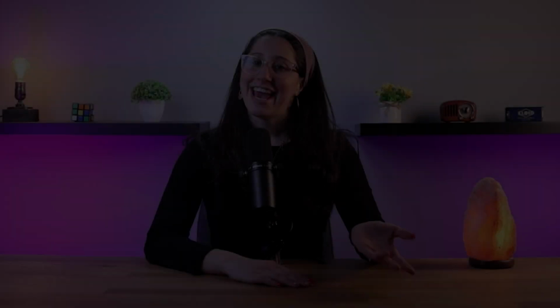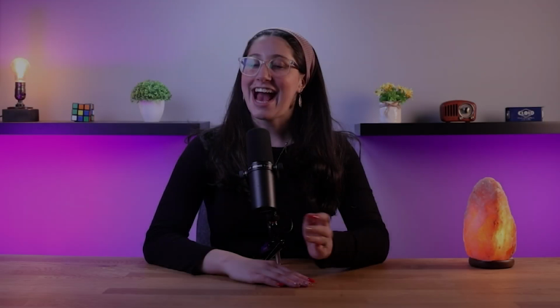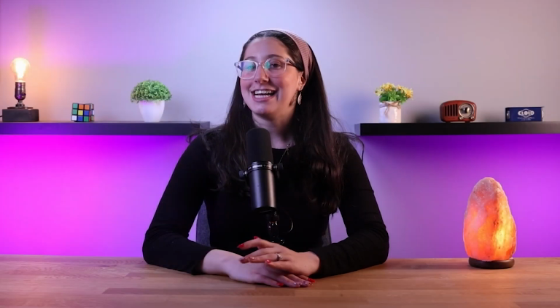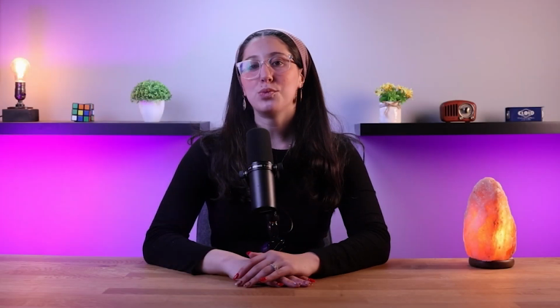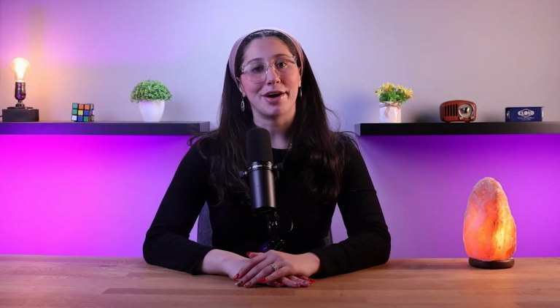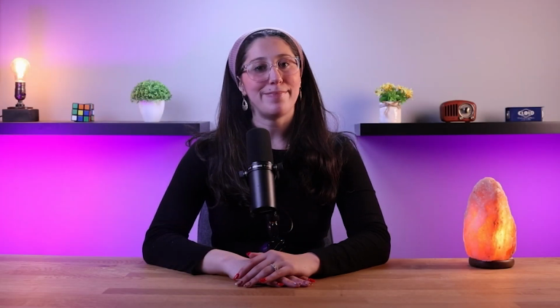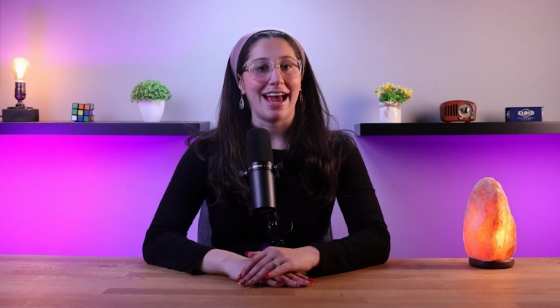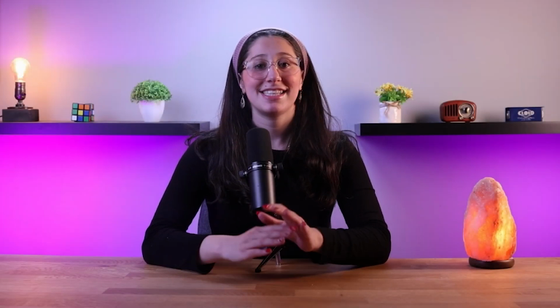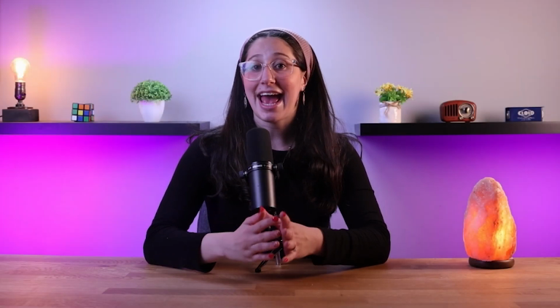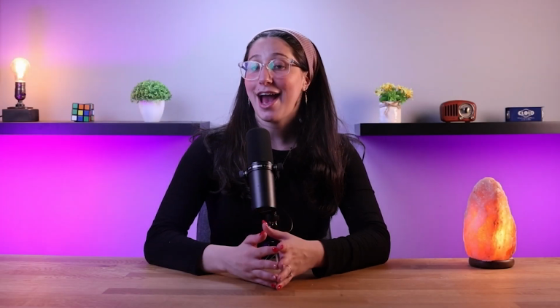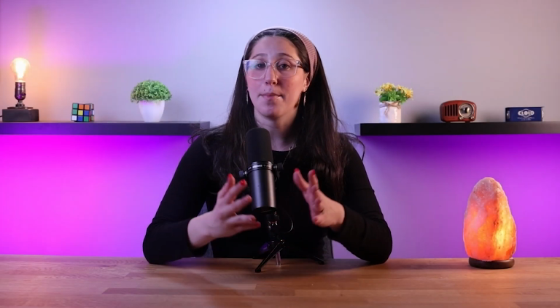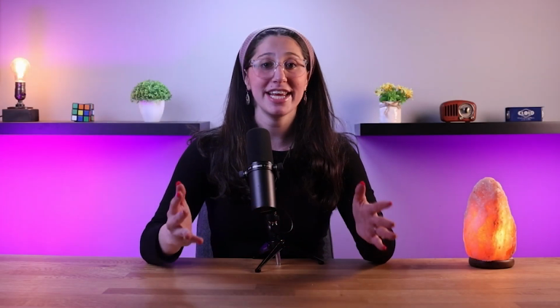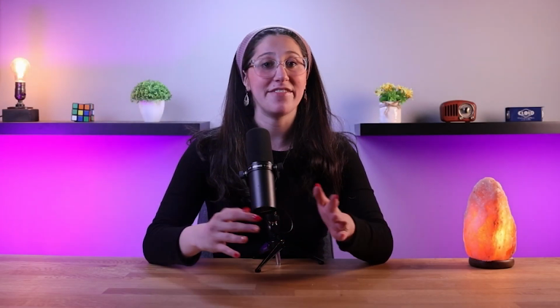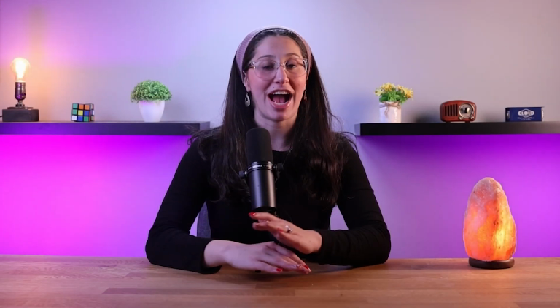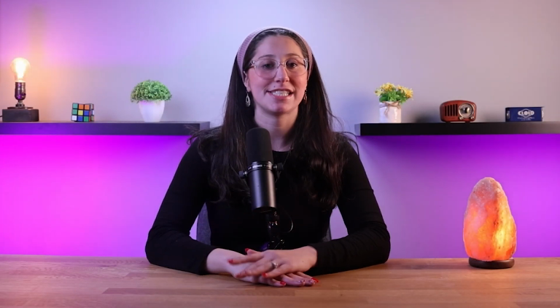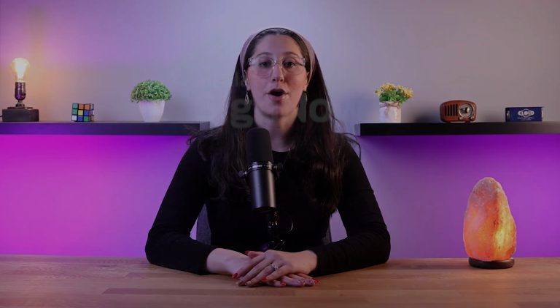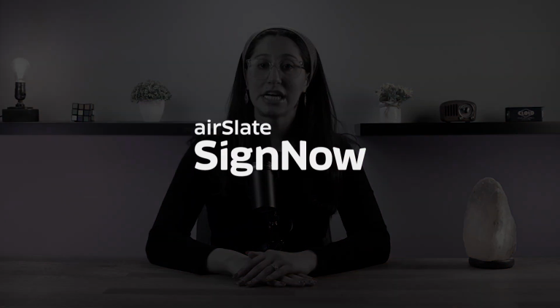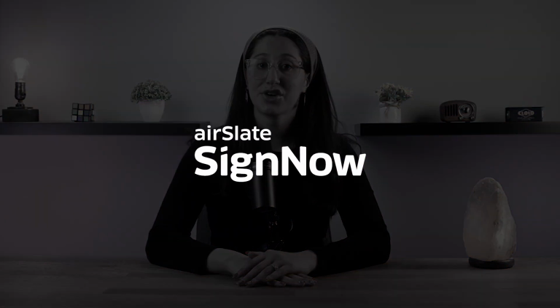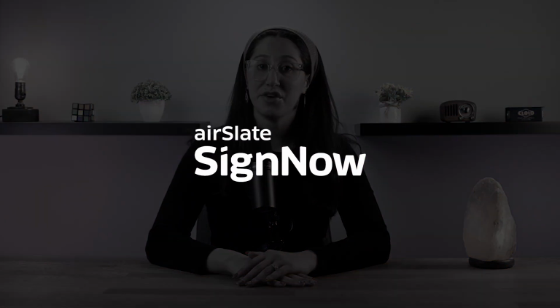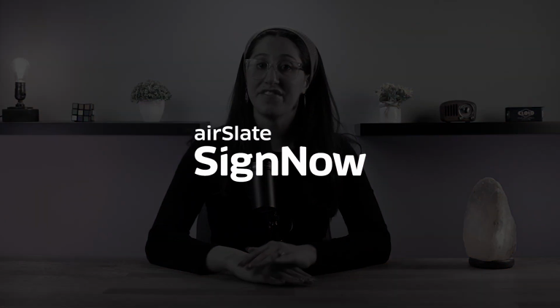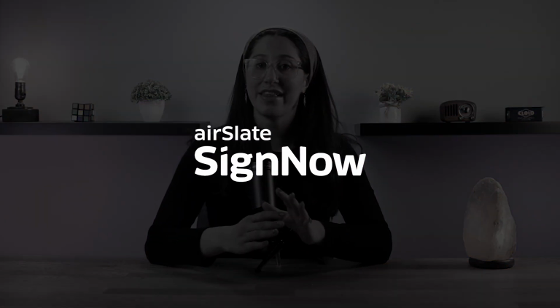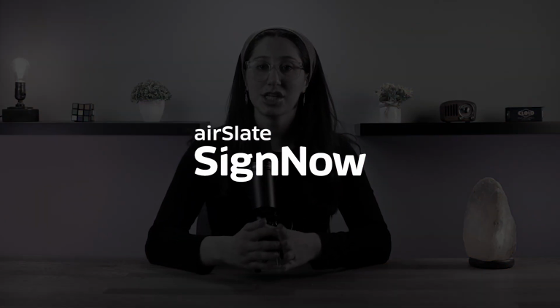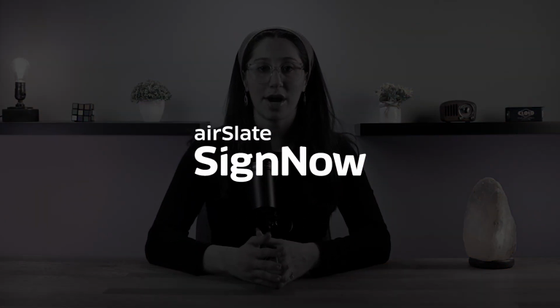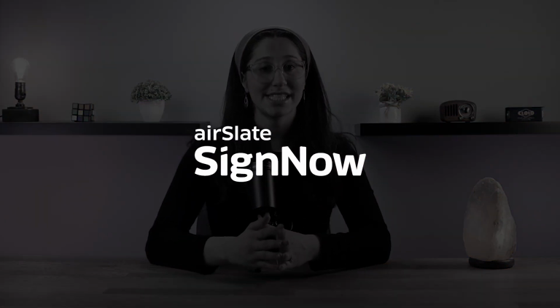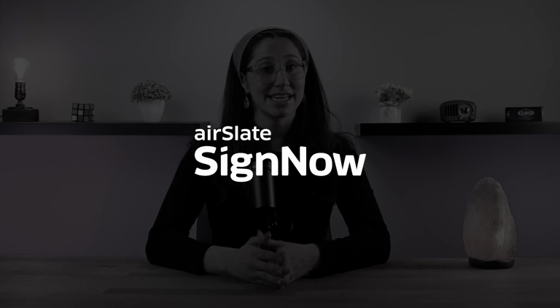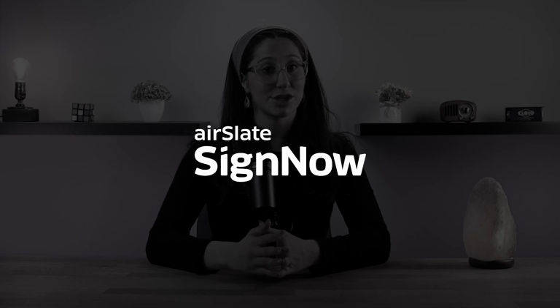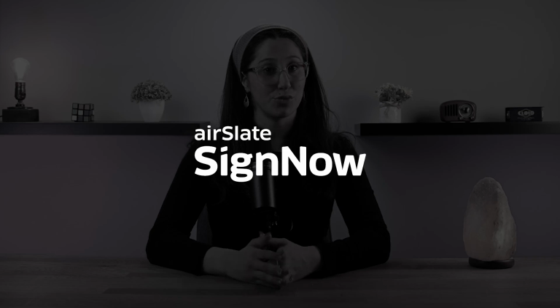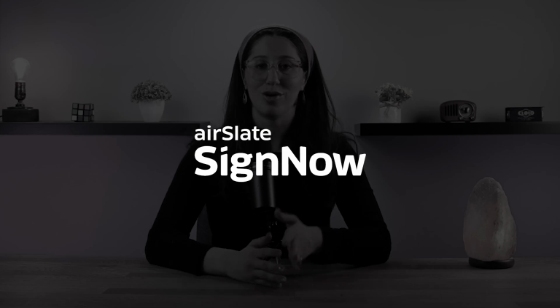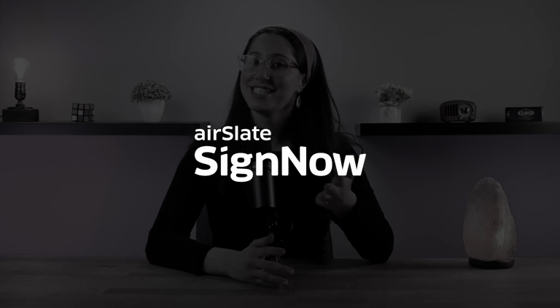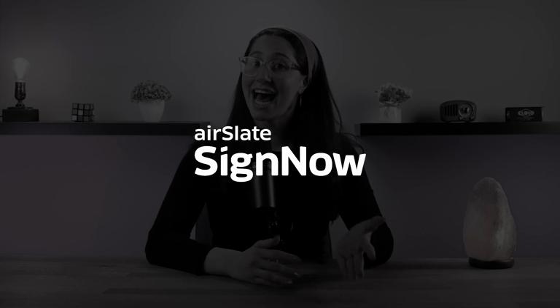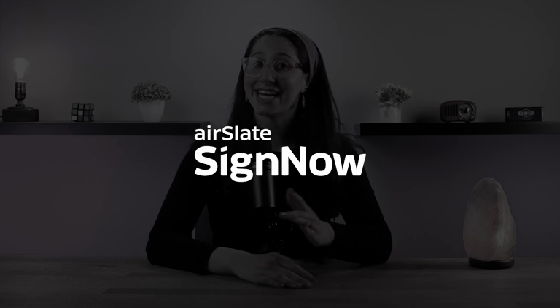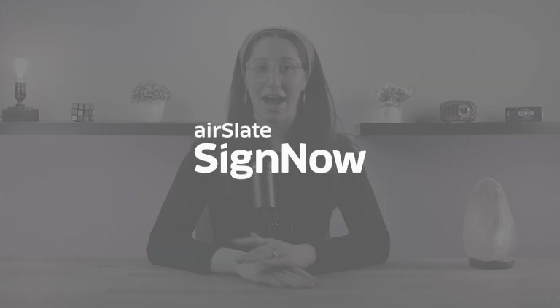Hey guys, welcome back. Today, I'm going to give you guys my honest review of the electronic signature tool, SignNow.